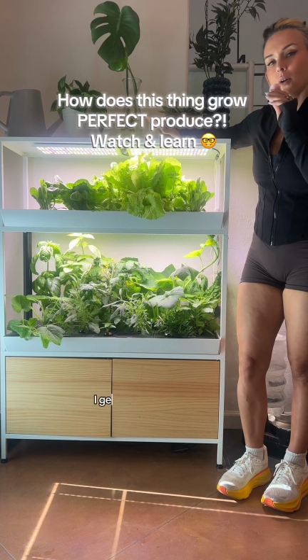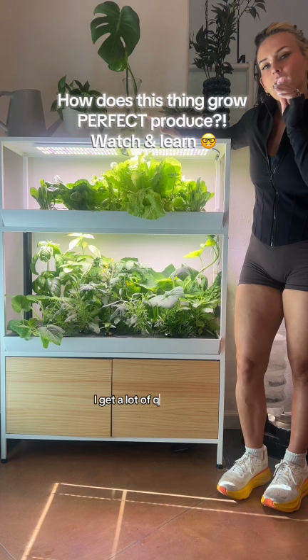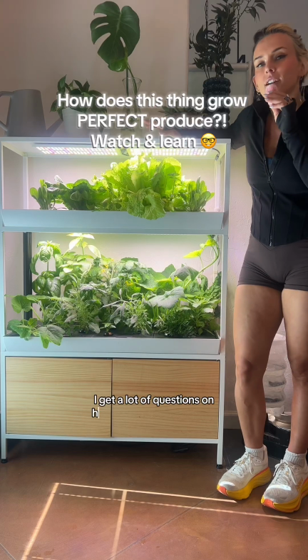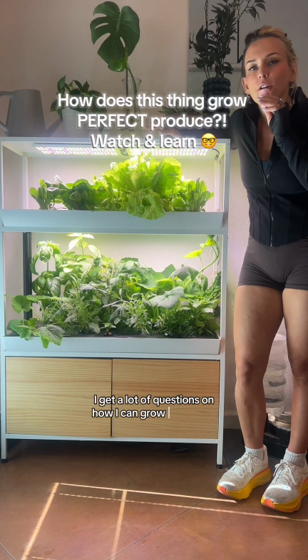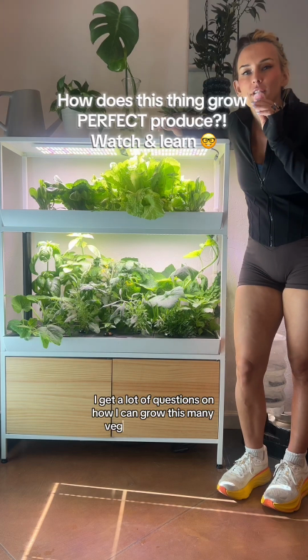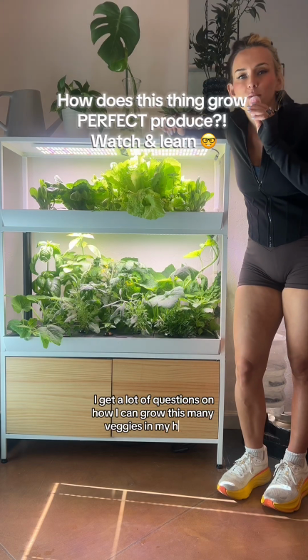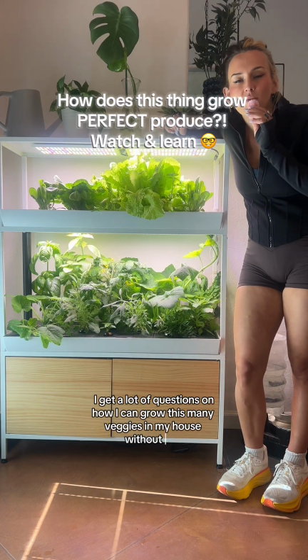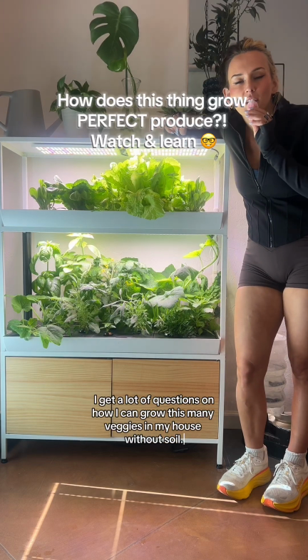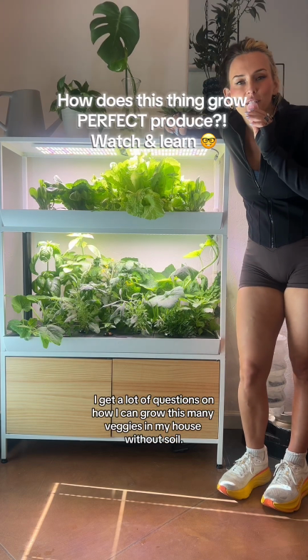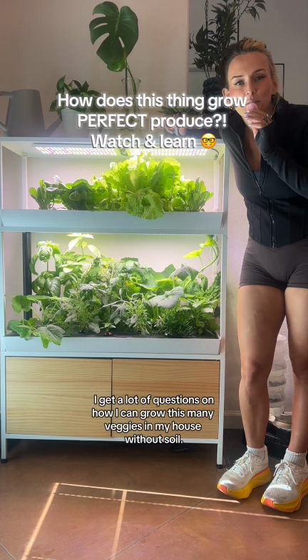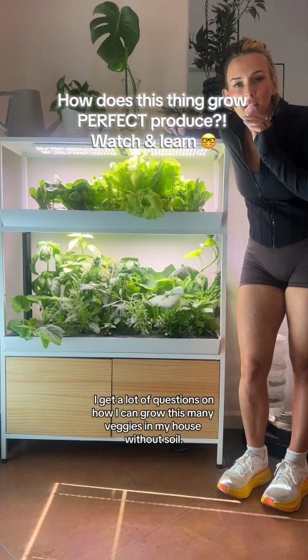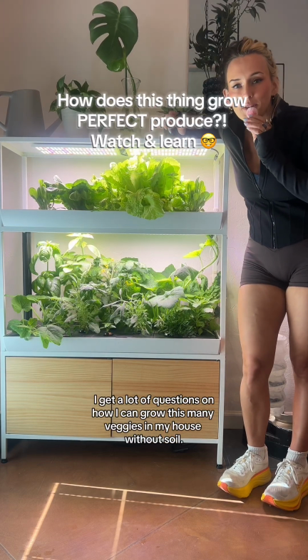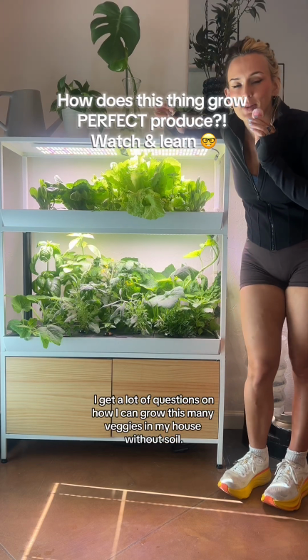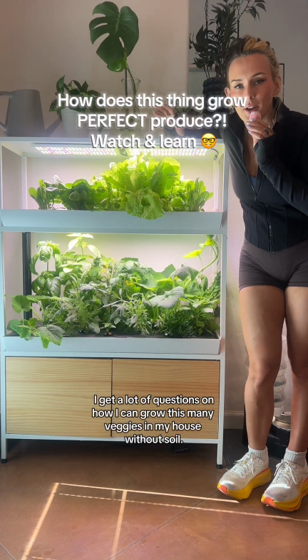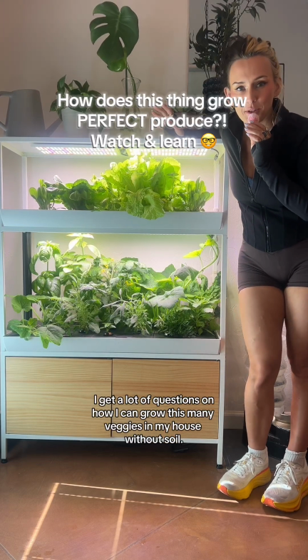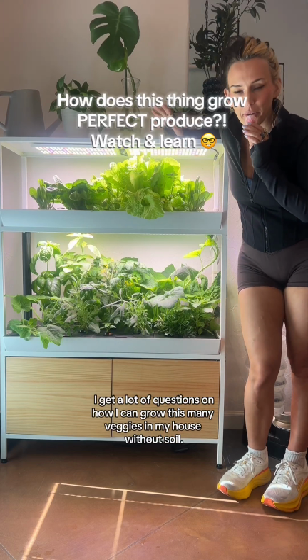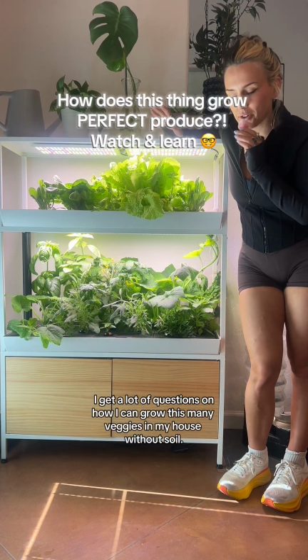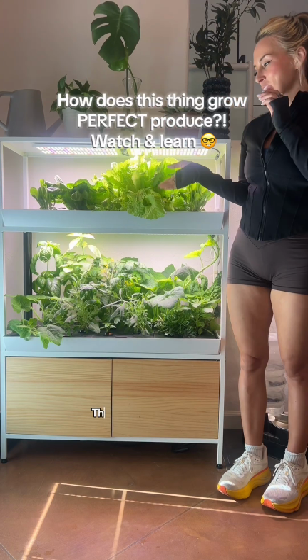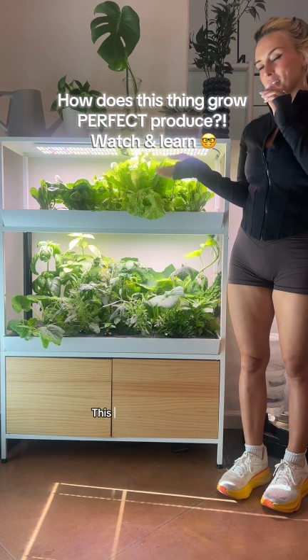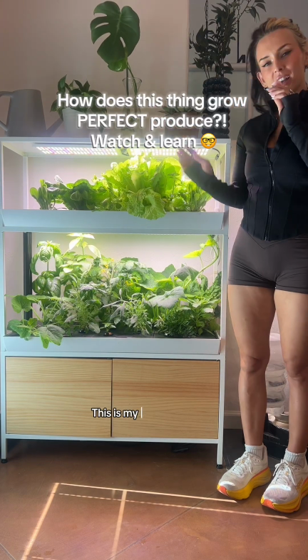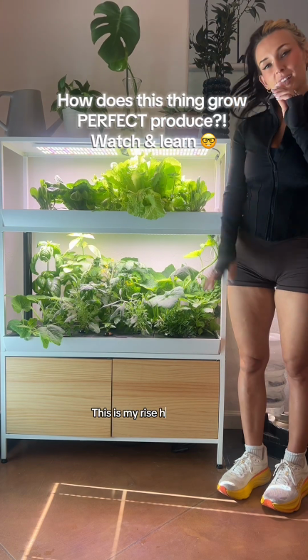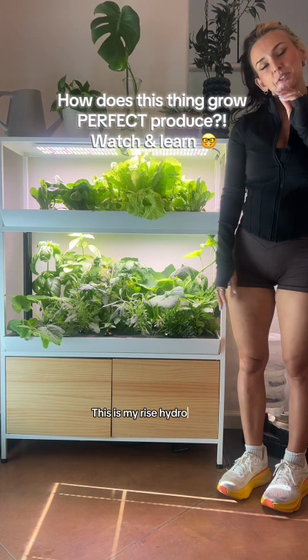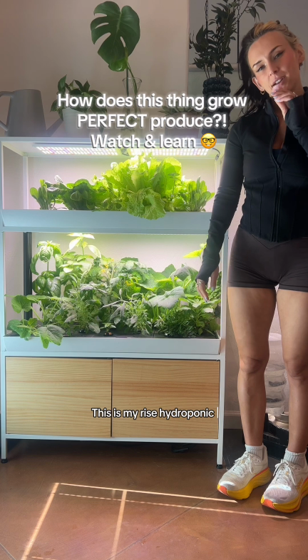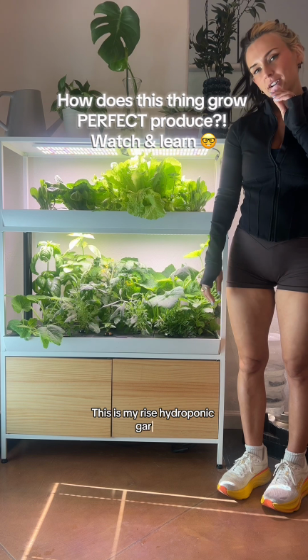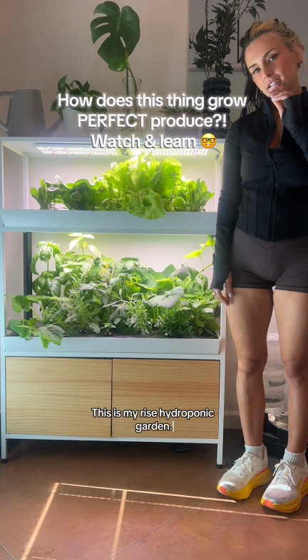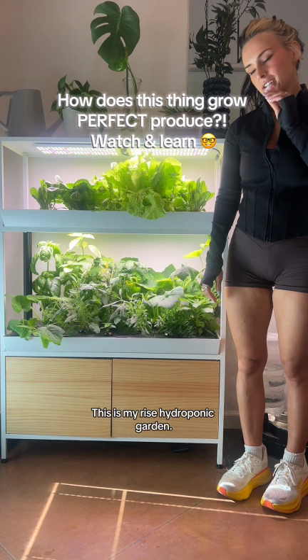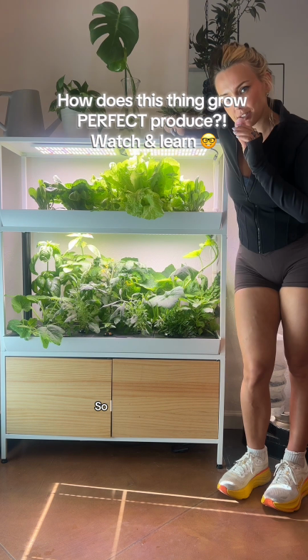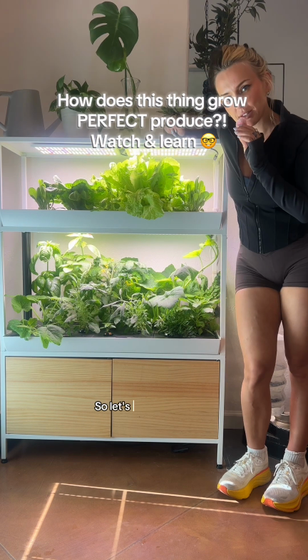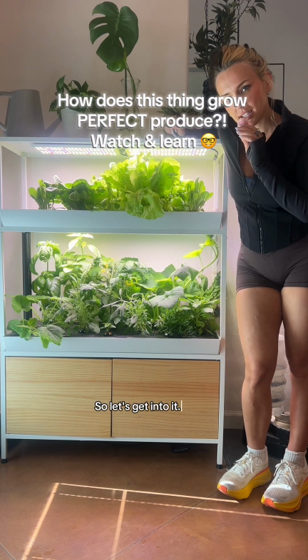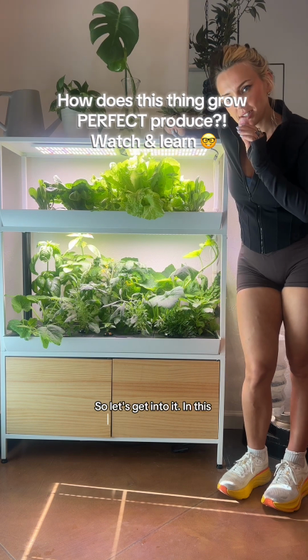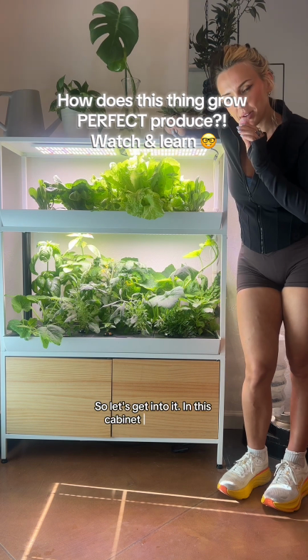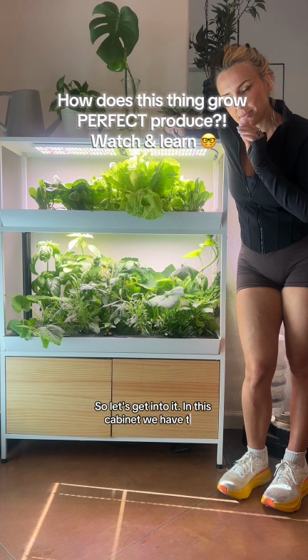I can grow this many veggies in my house without soil. This is my Rise hydroponic garden, so let's get into it.